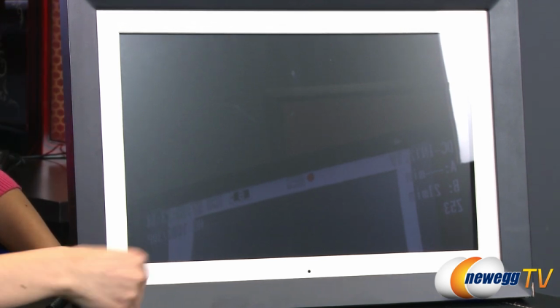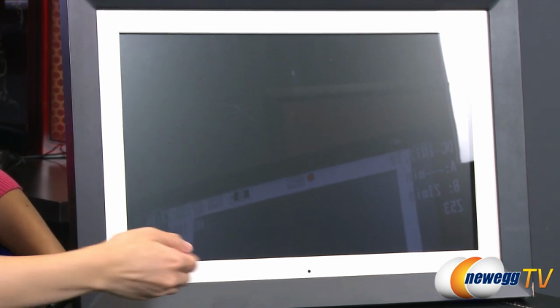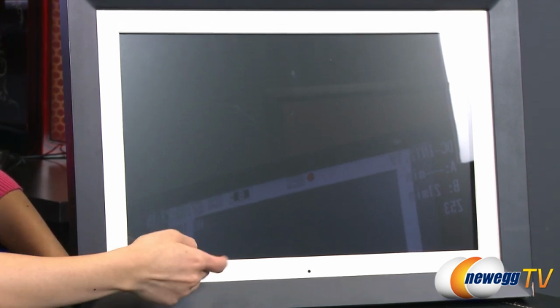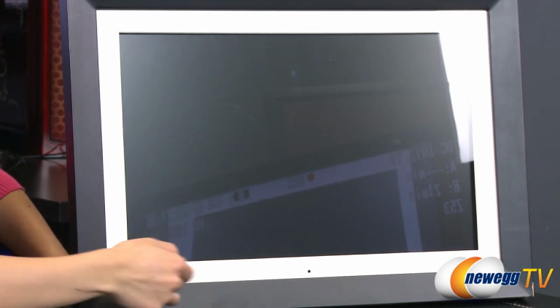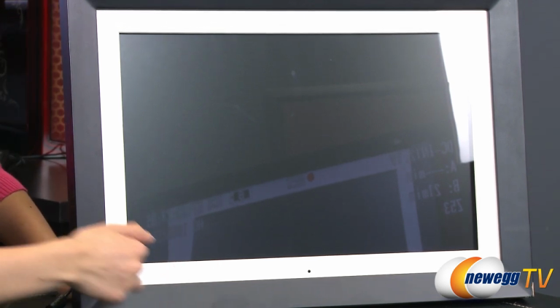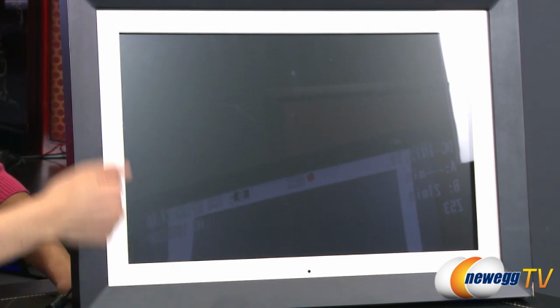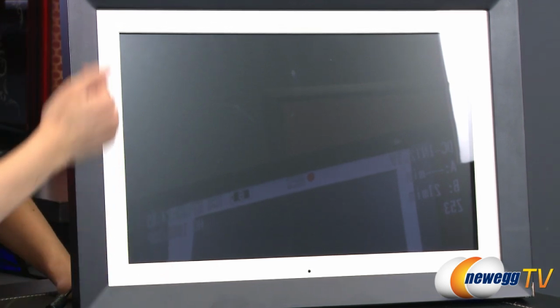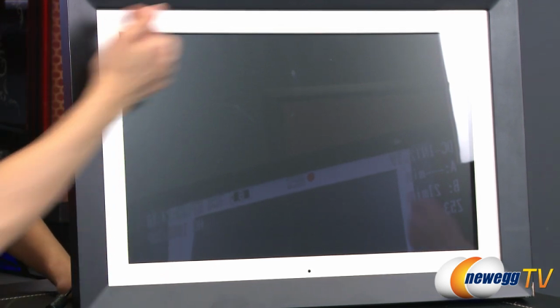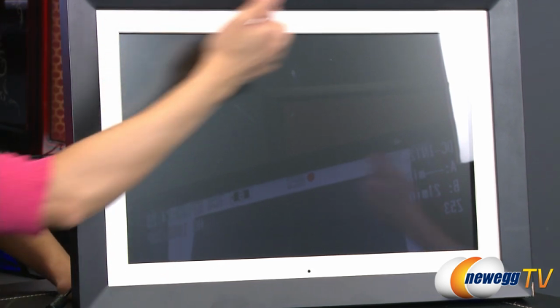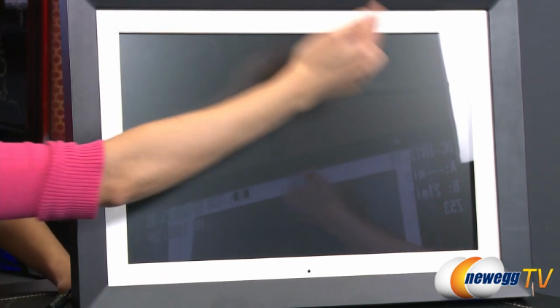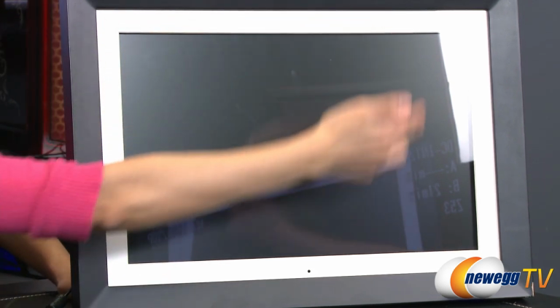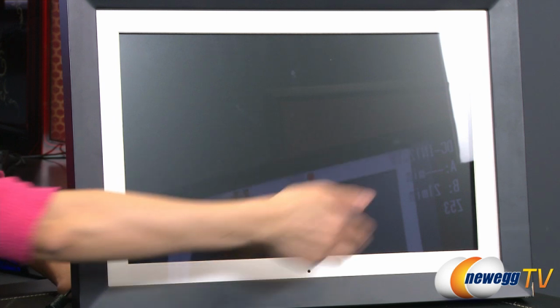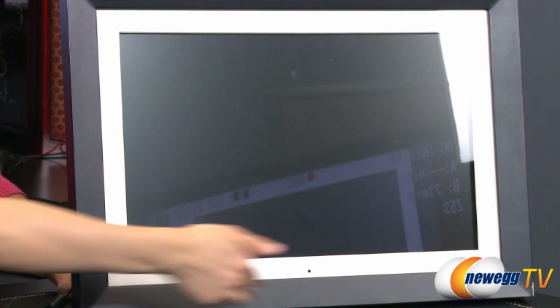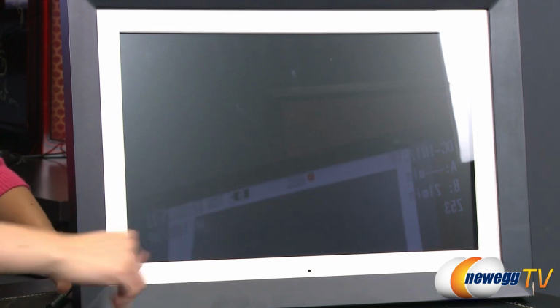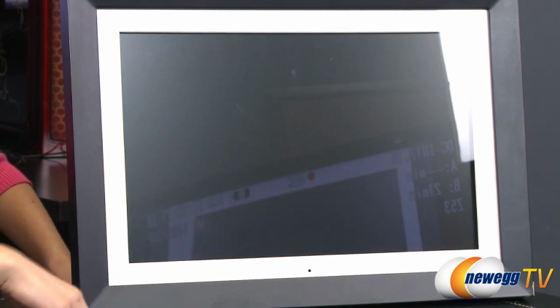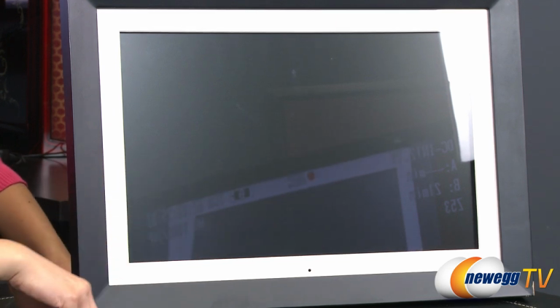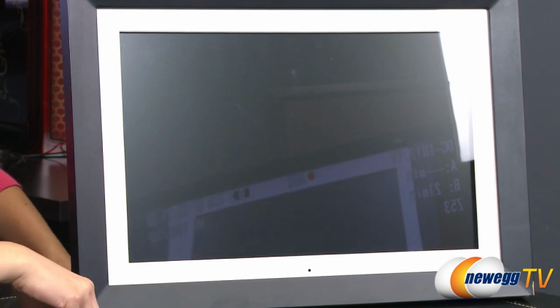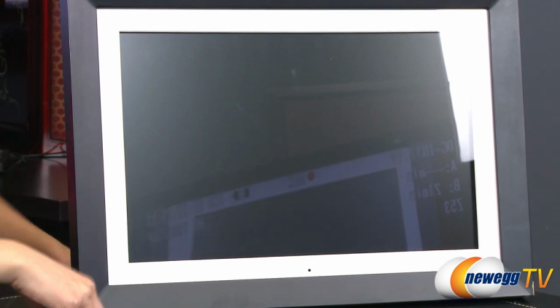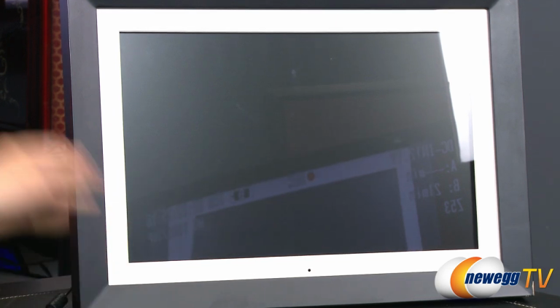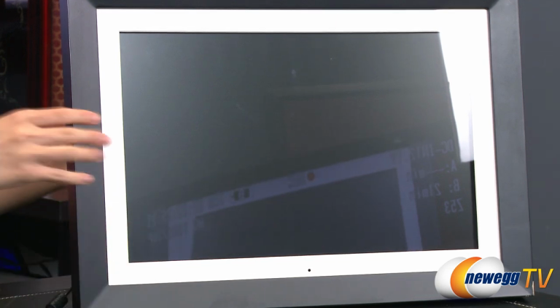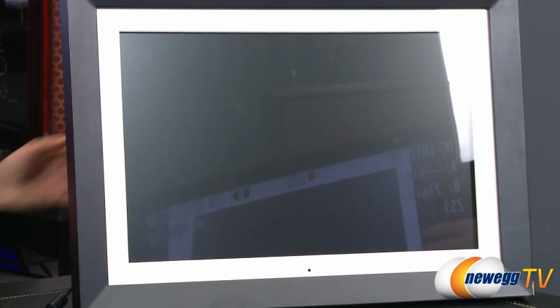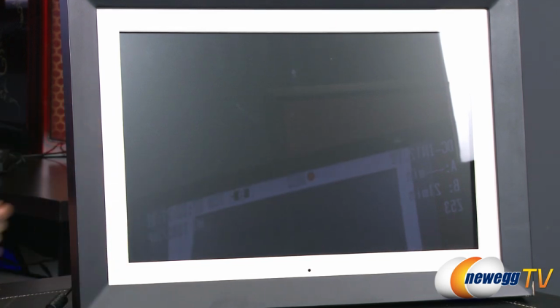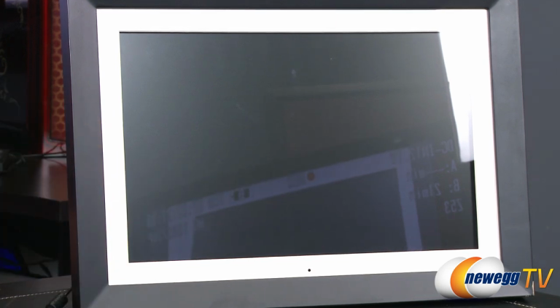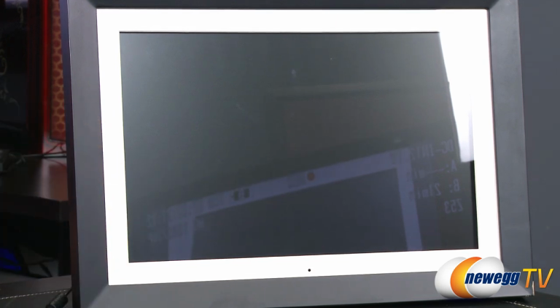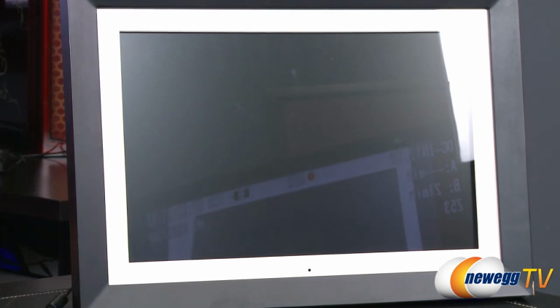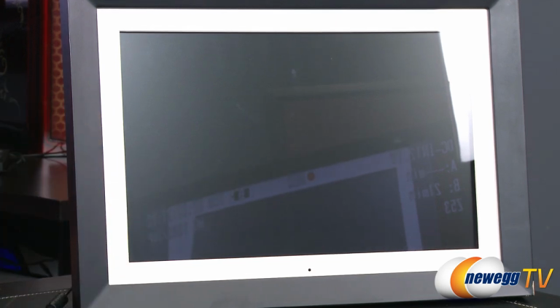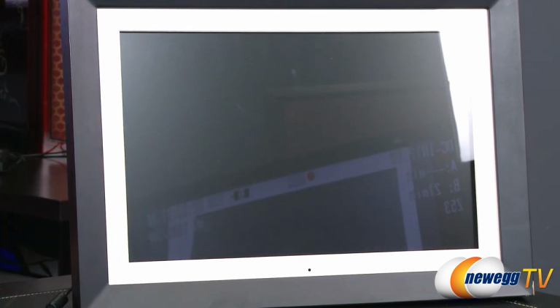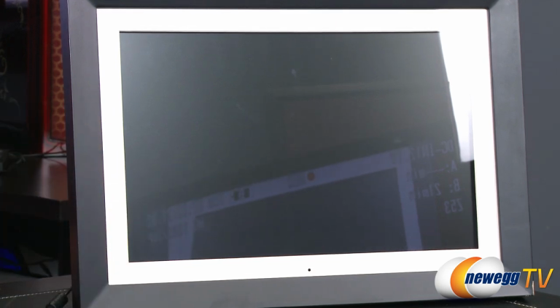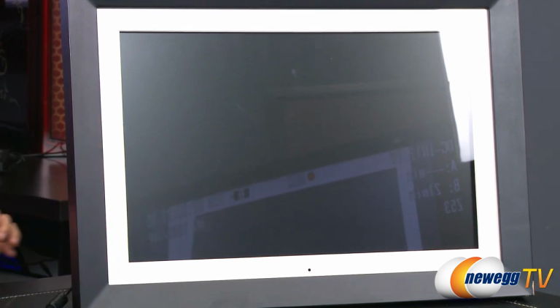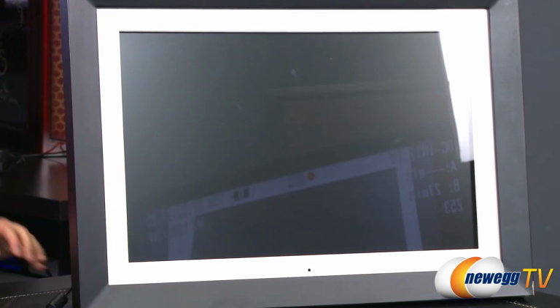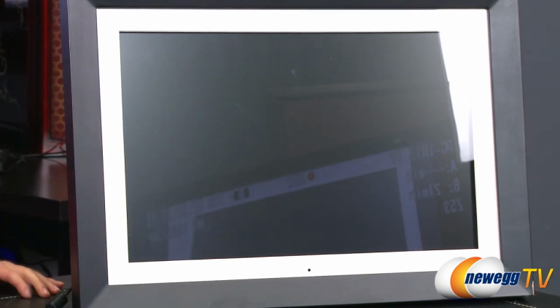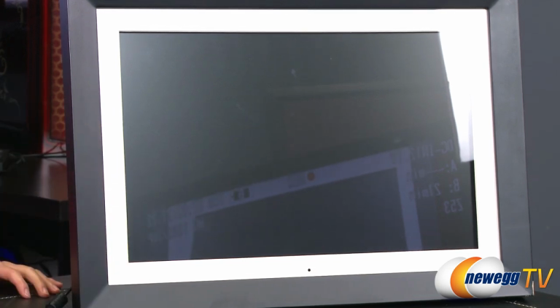It's even got this little white framing around it — very cool, just like you would get with a photo album.